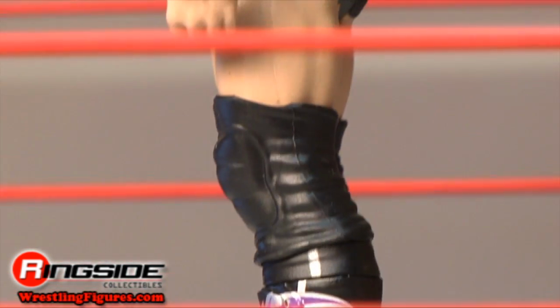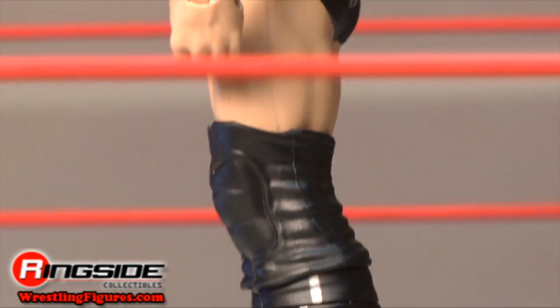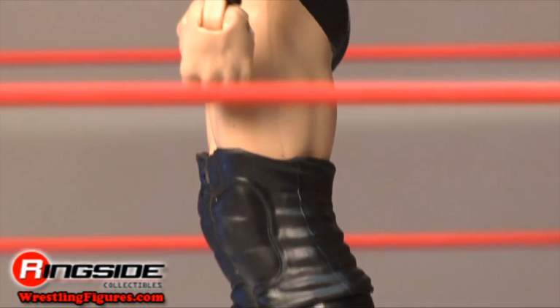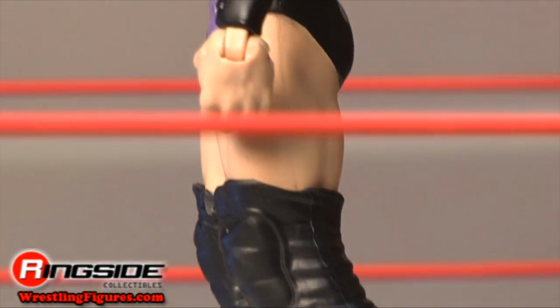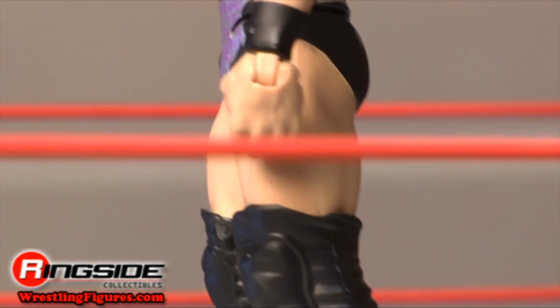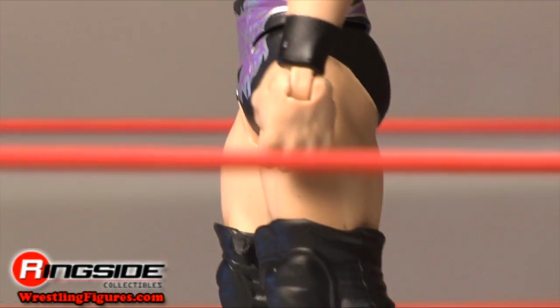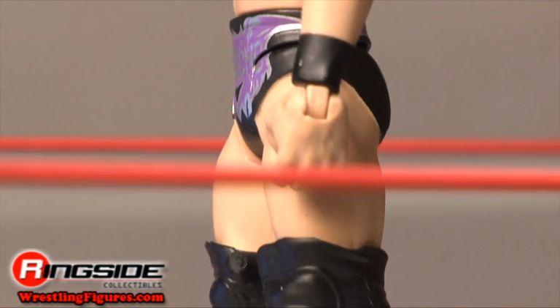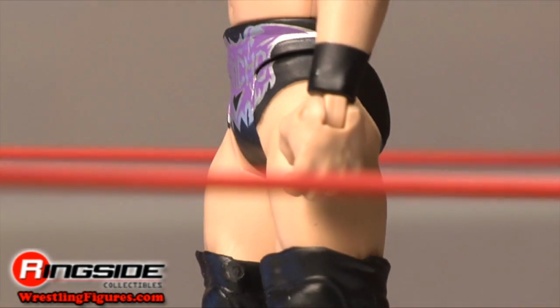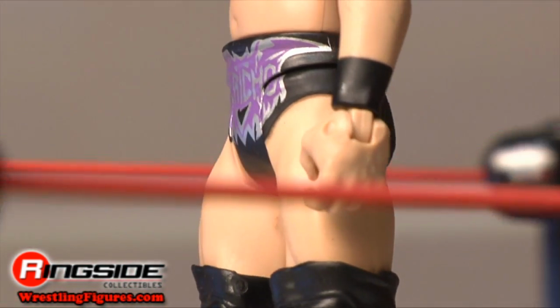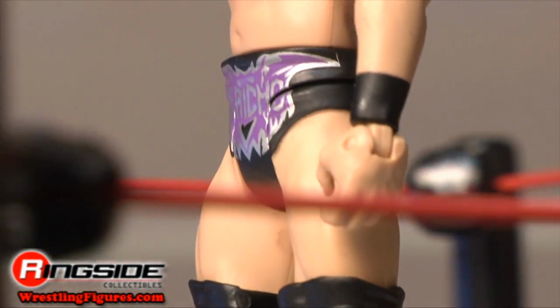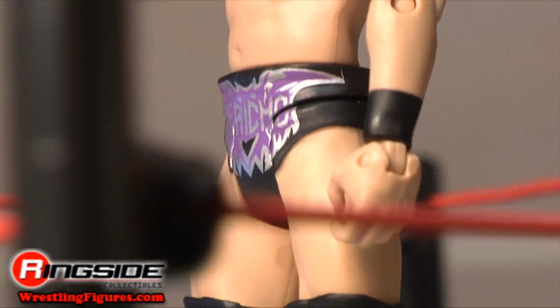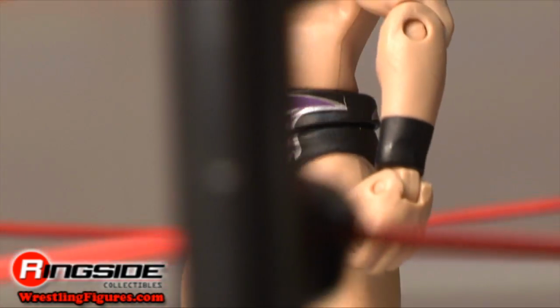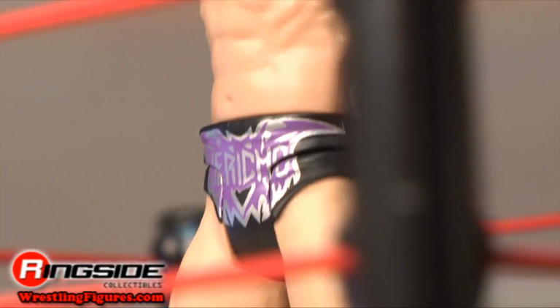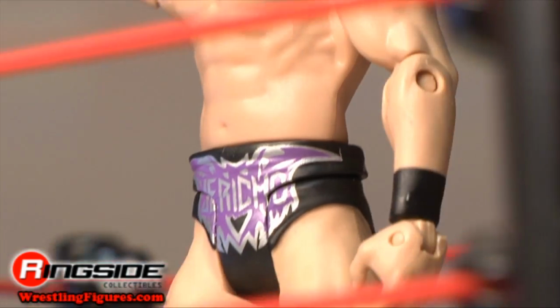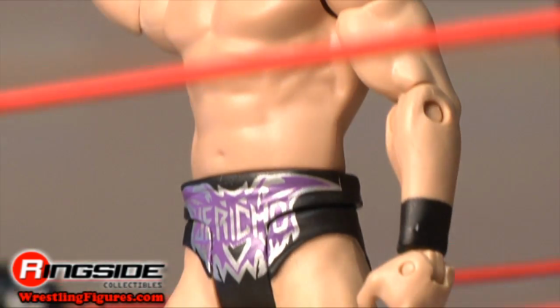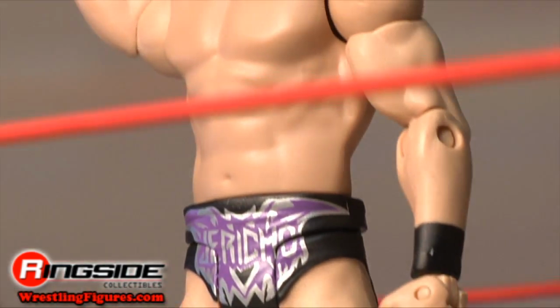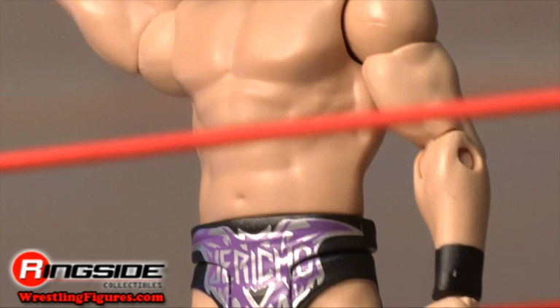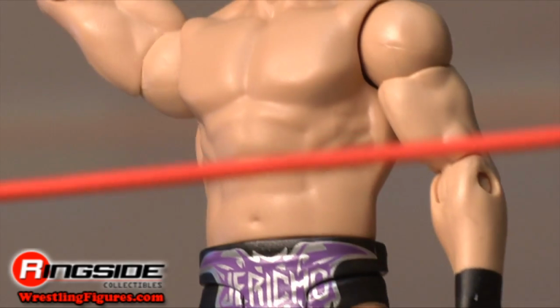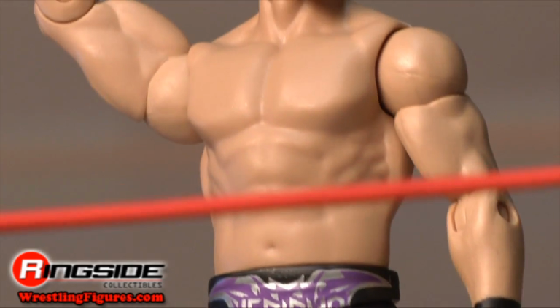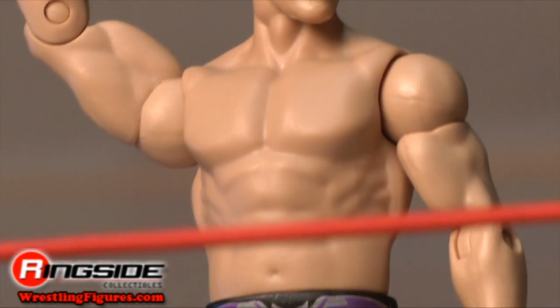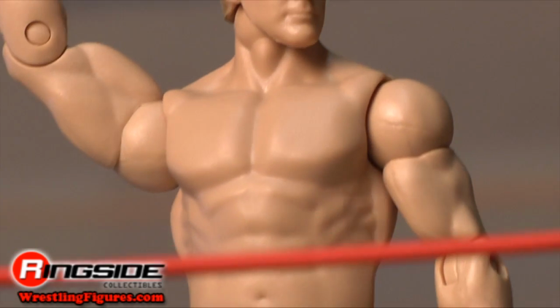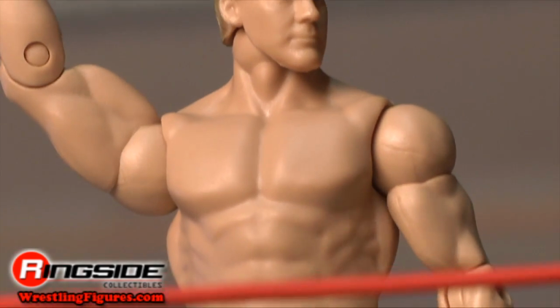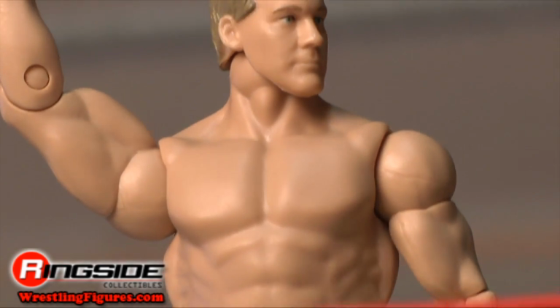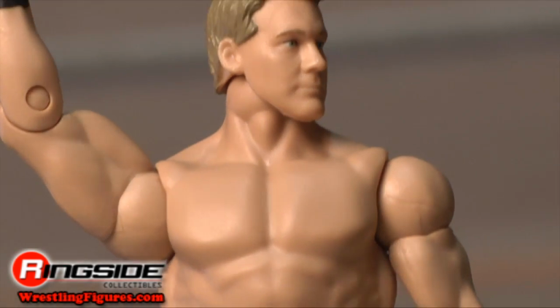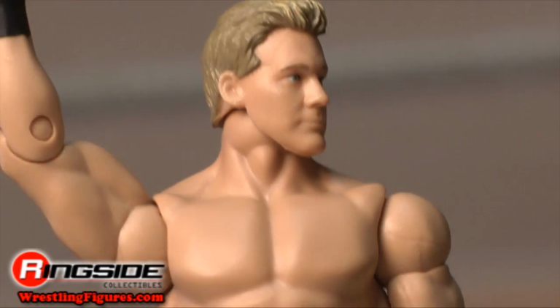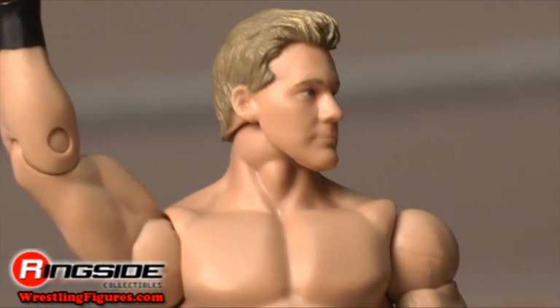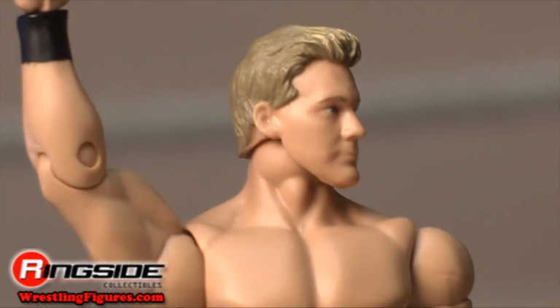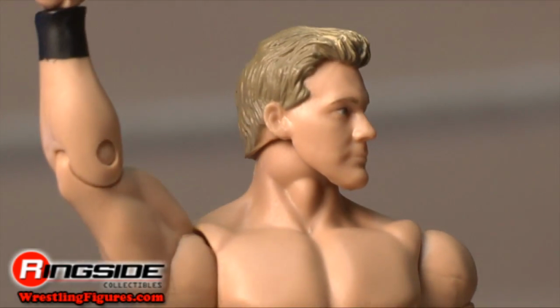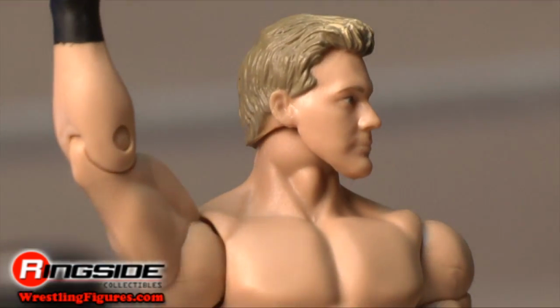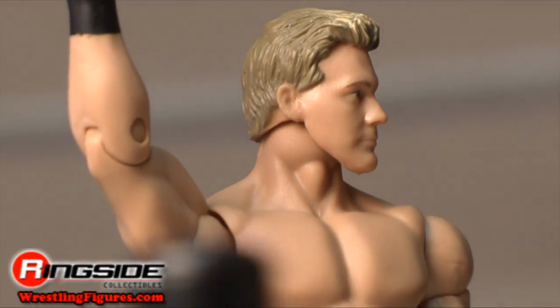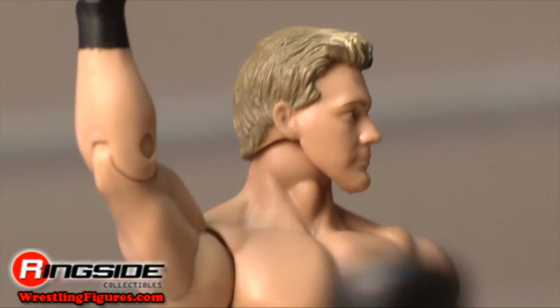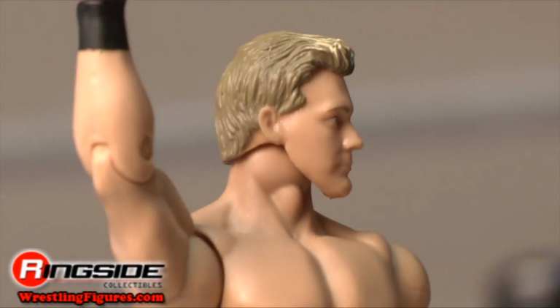Check out Ringside Collectibles at wrestlingfigures.com for the largest selection of wrestling figures on the internet.